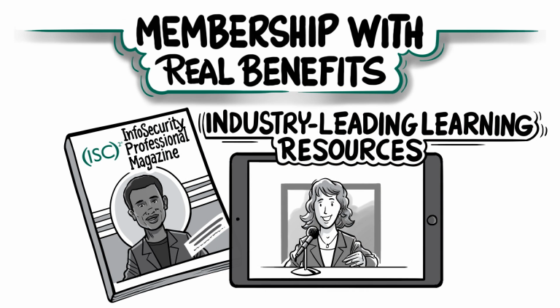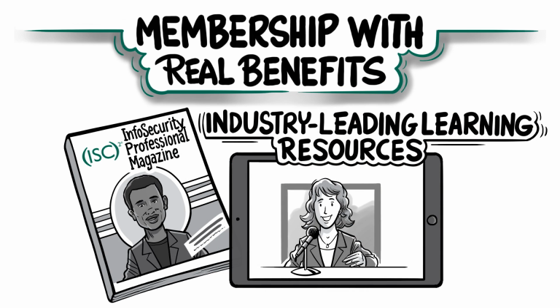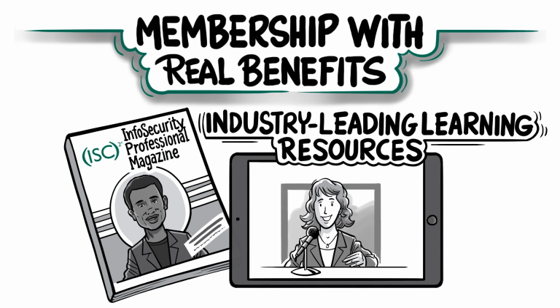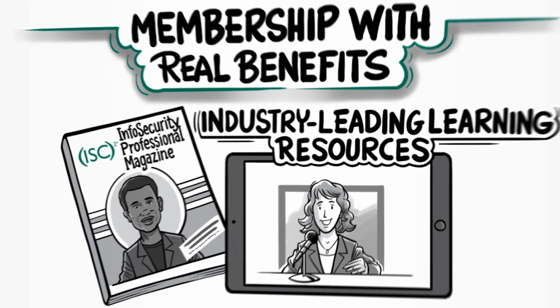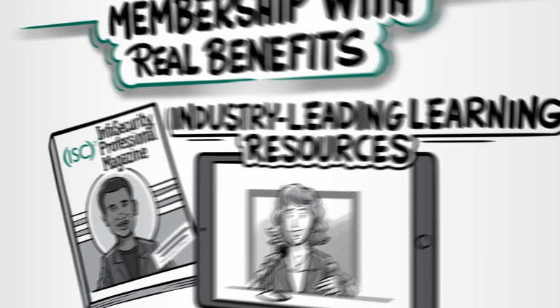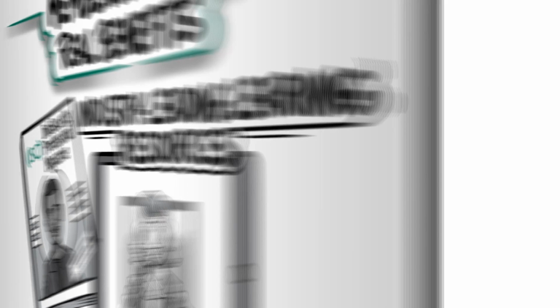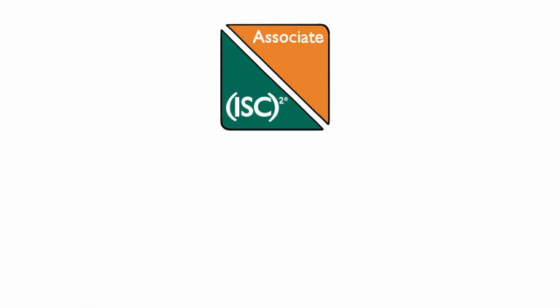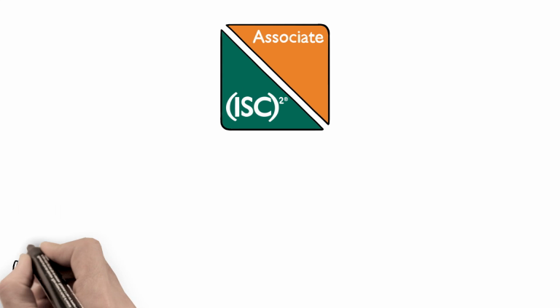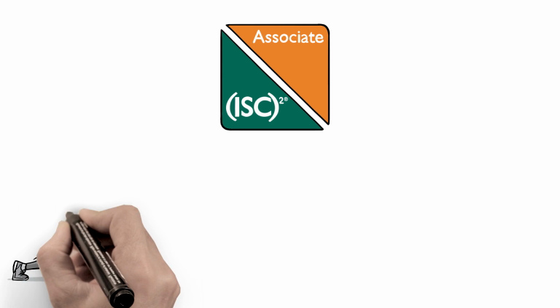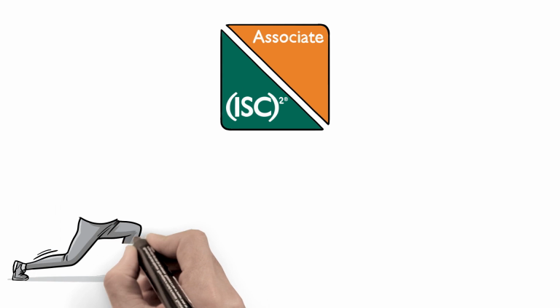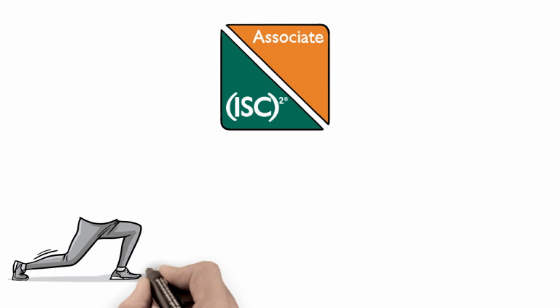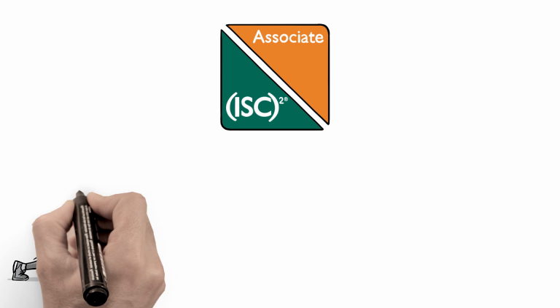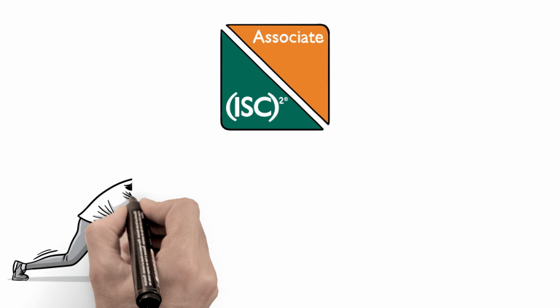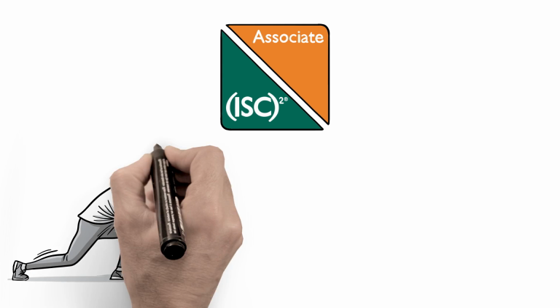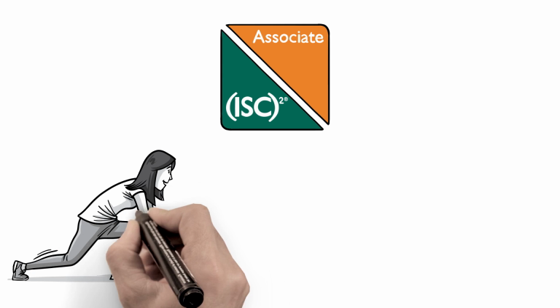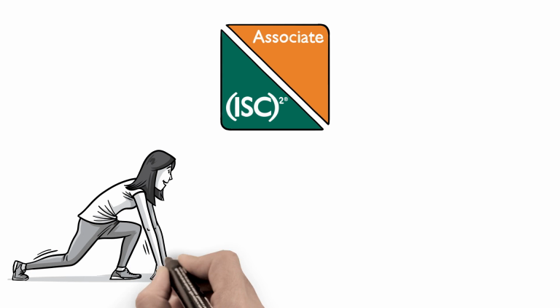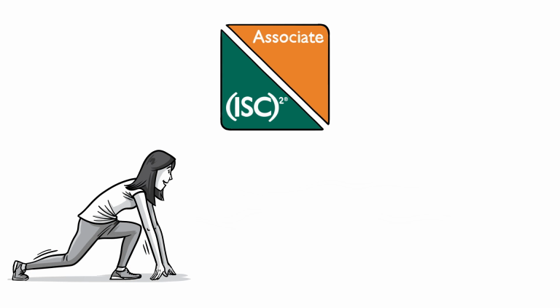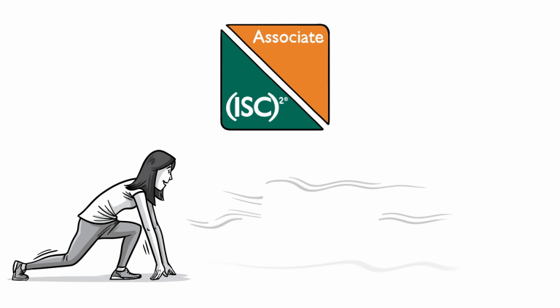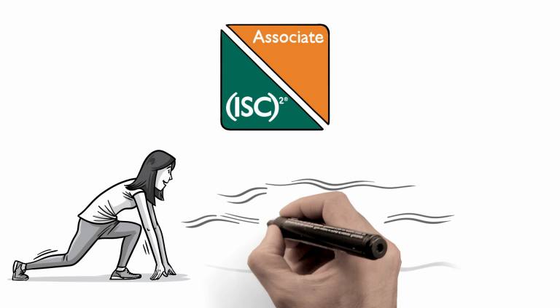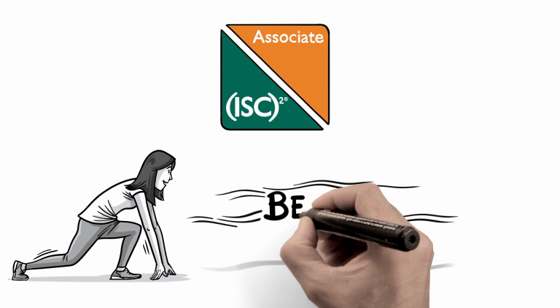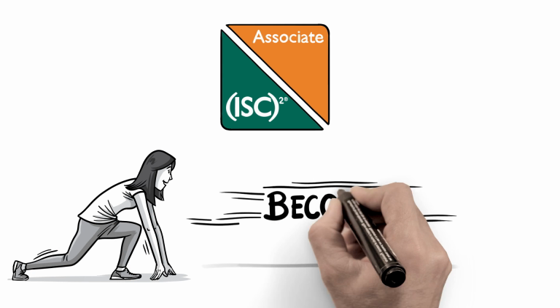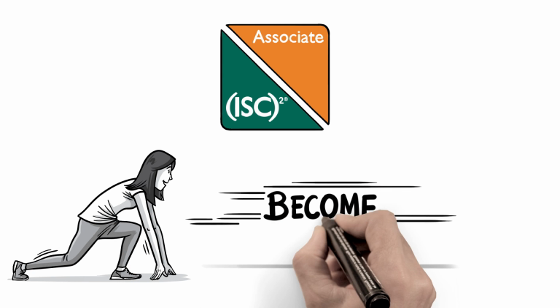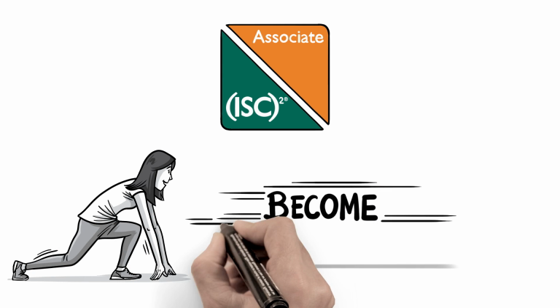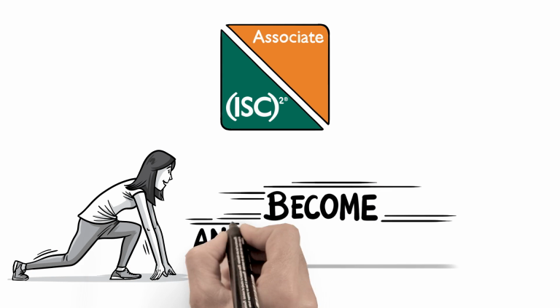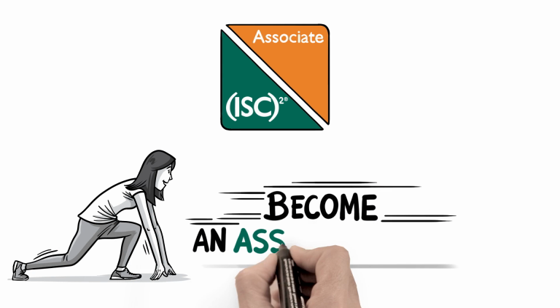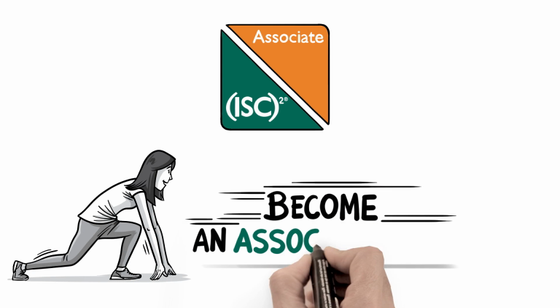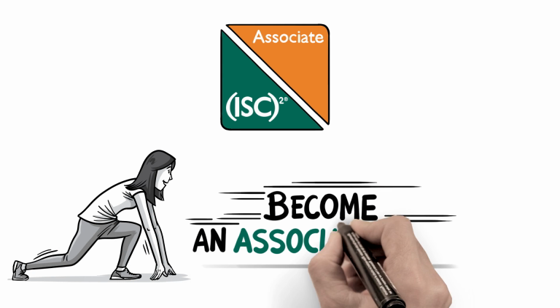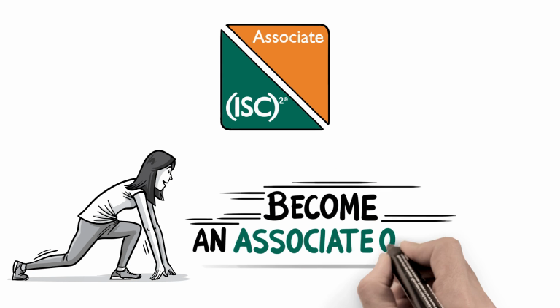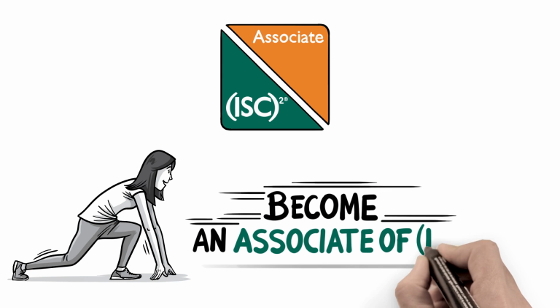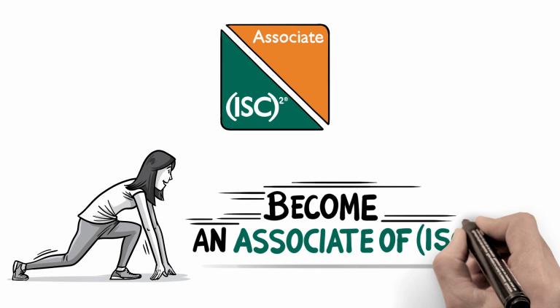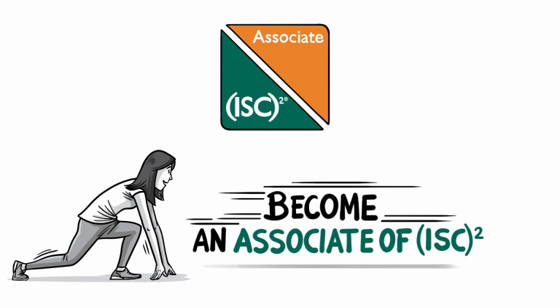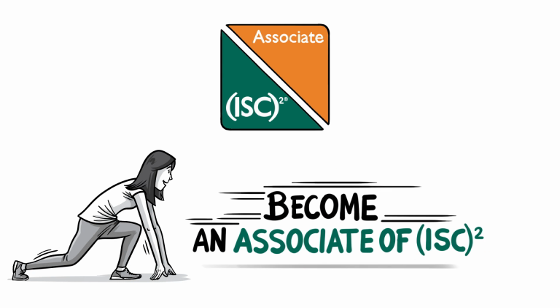Ready to begin your certification journey? Become an associate of ISC-squared.